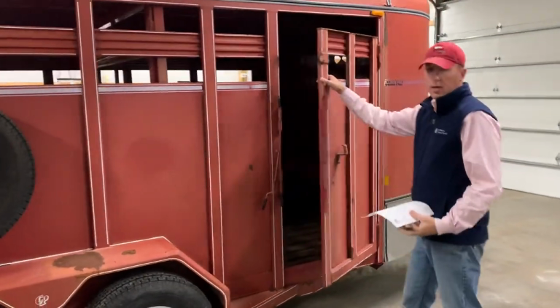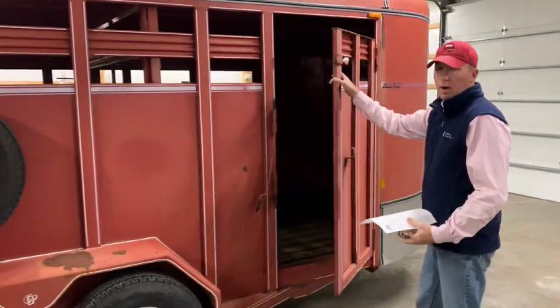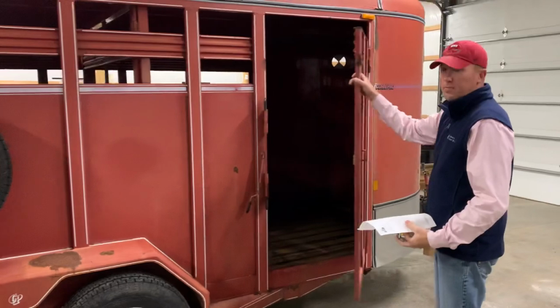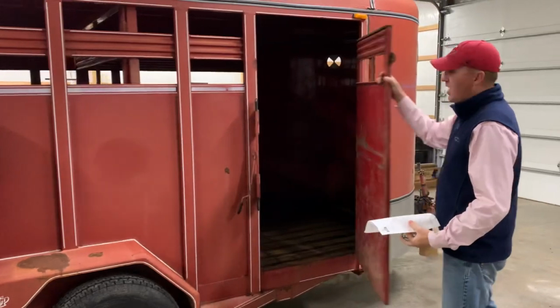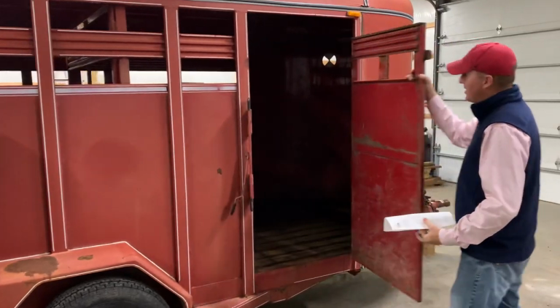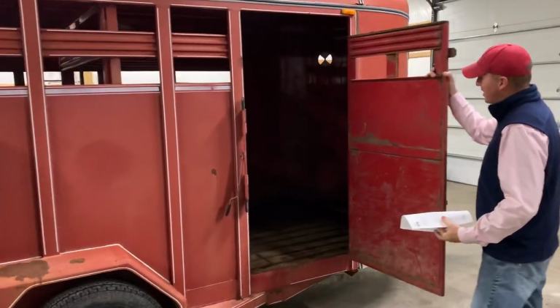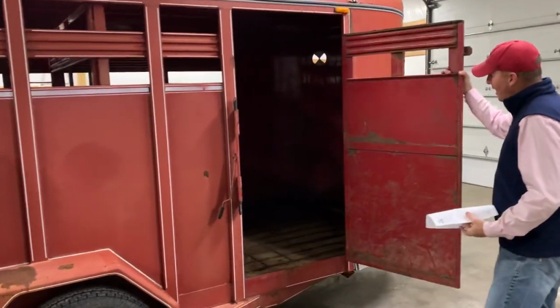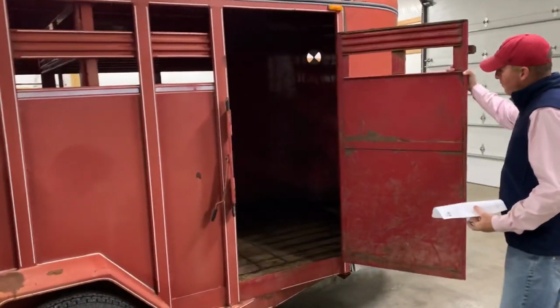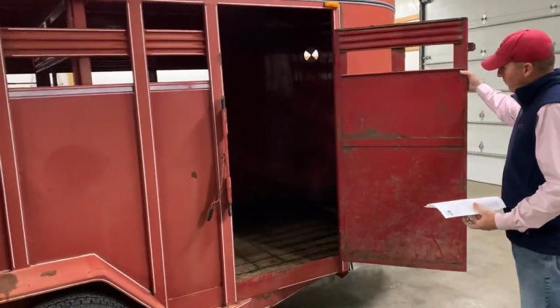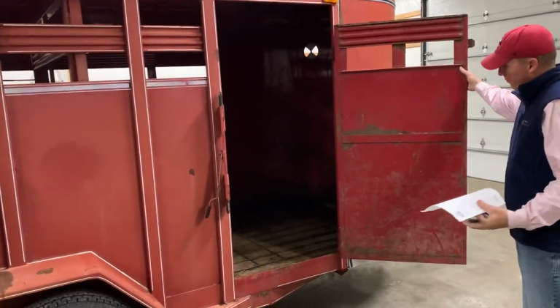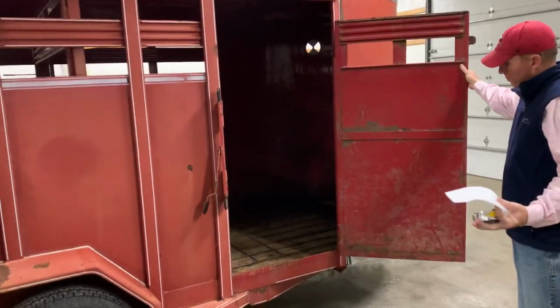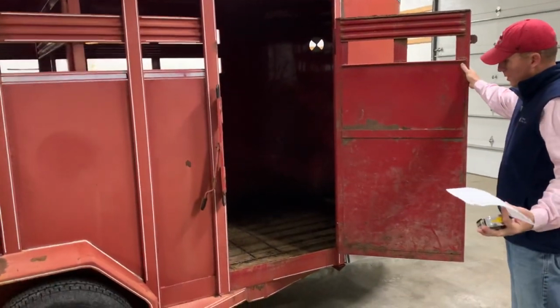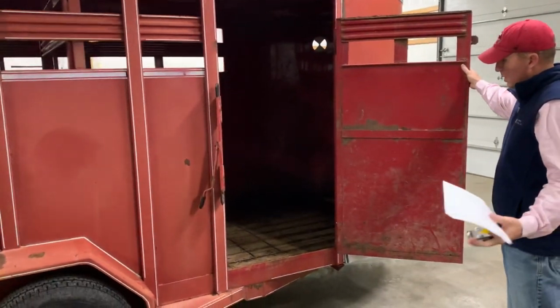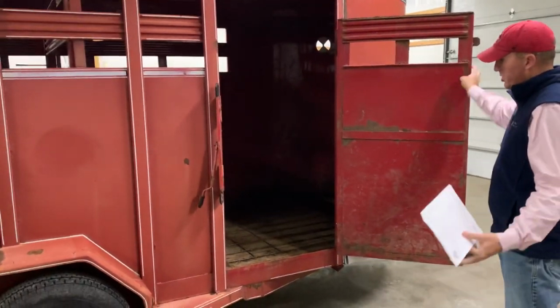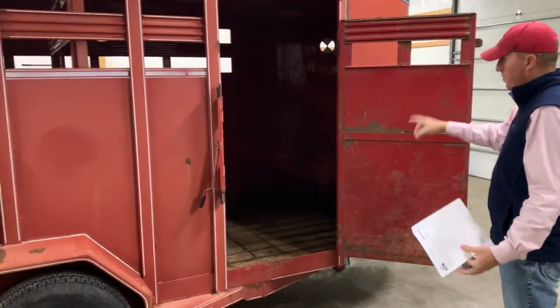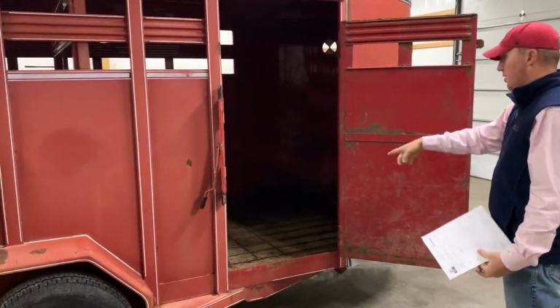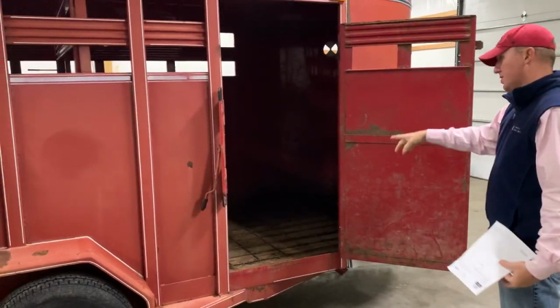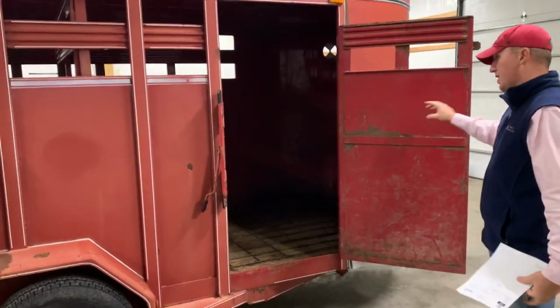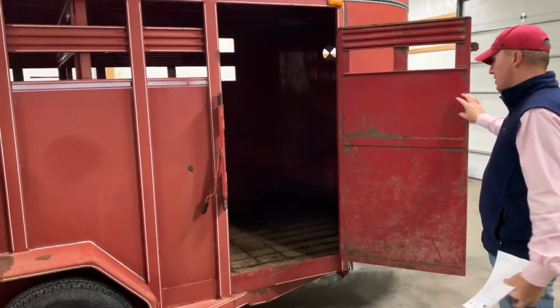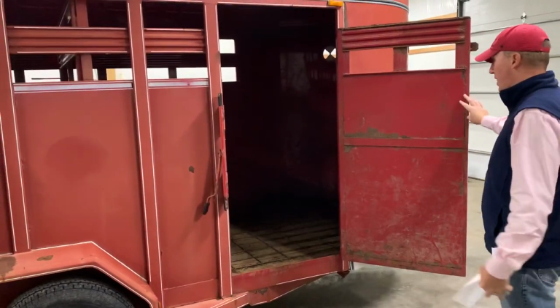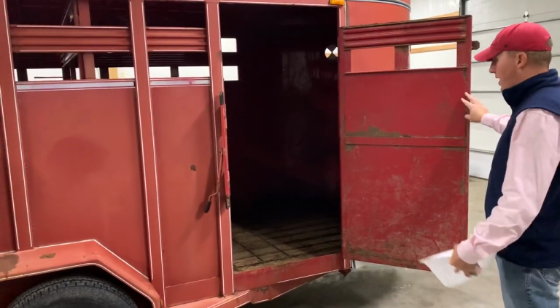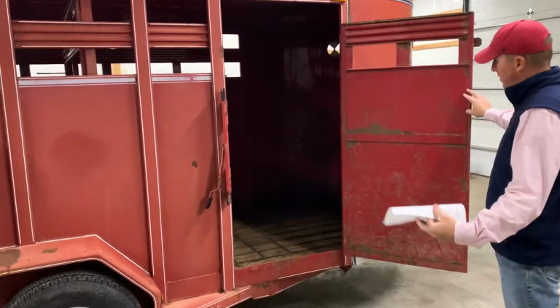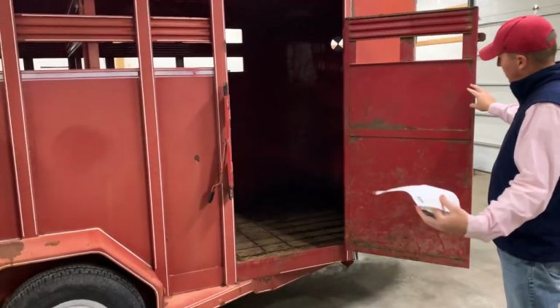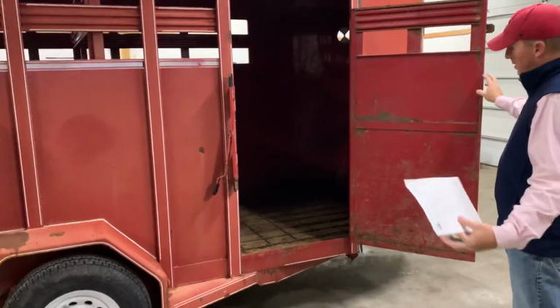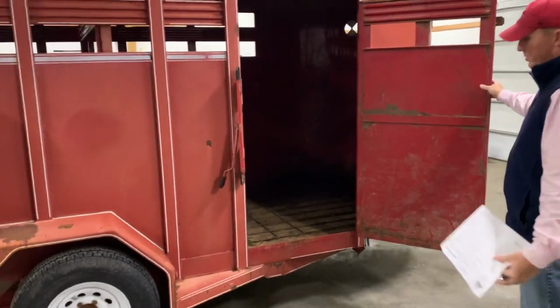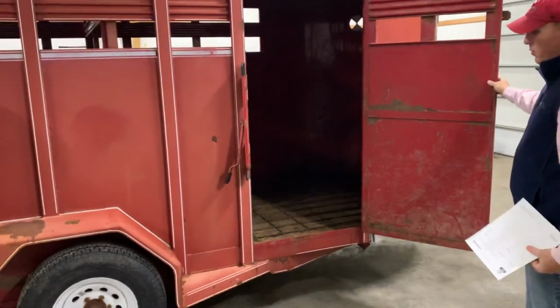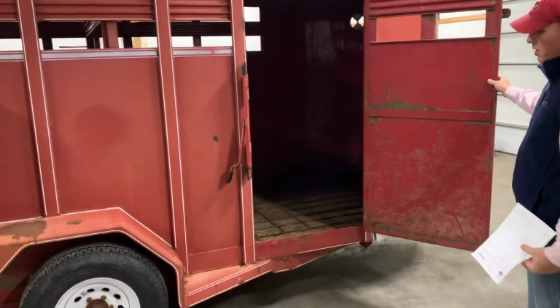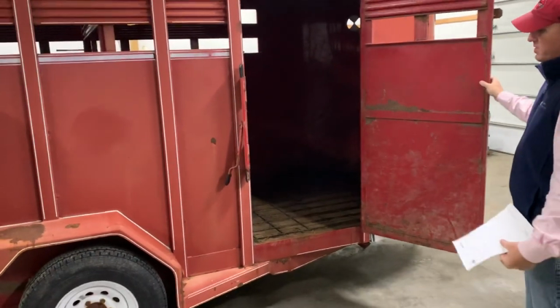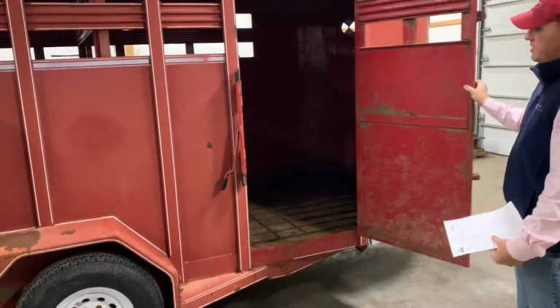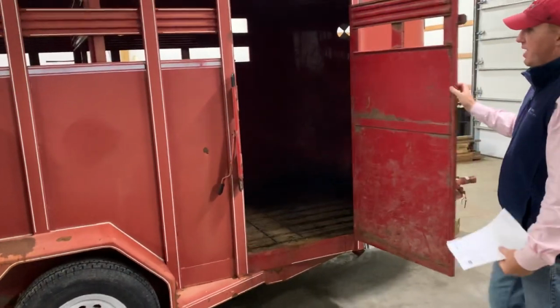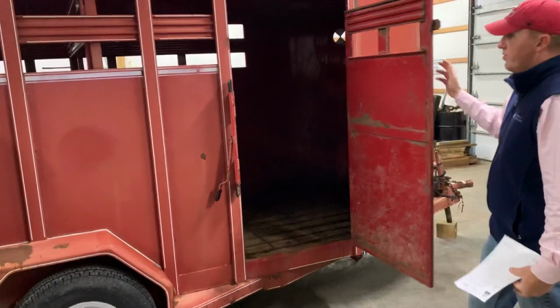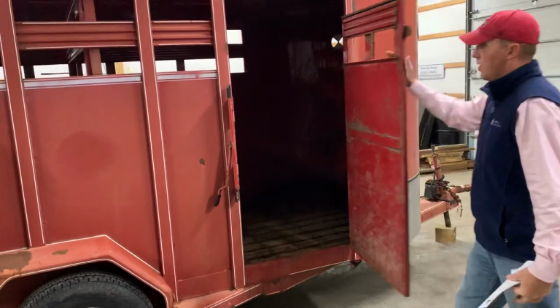Curb side of the trailer — good shape. You can see inside, there's no rust inside the trailer.